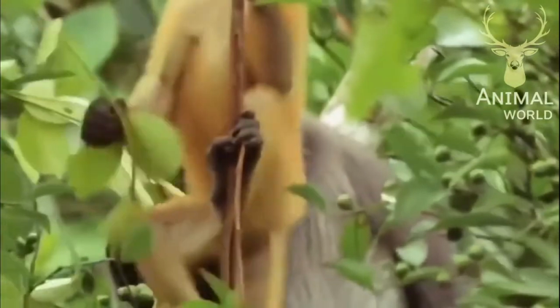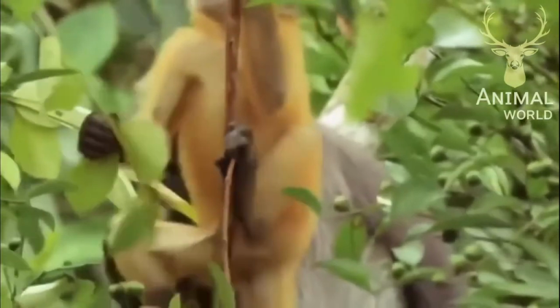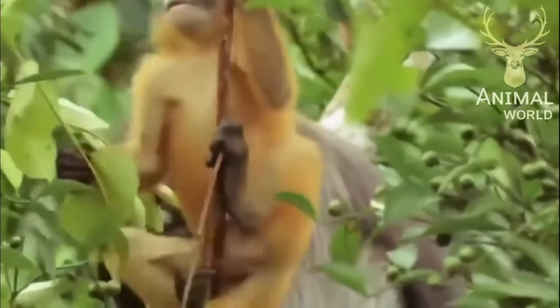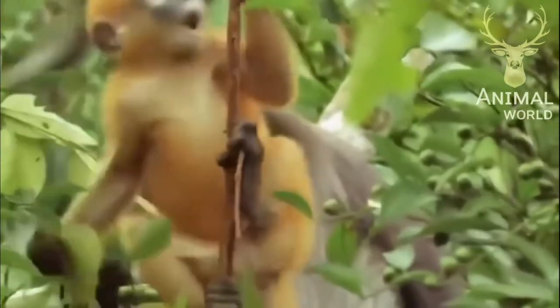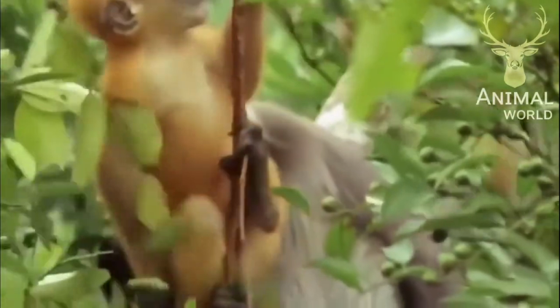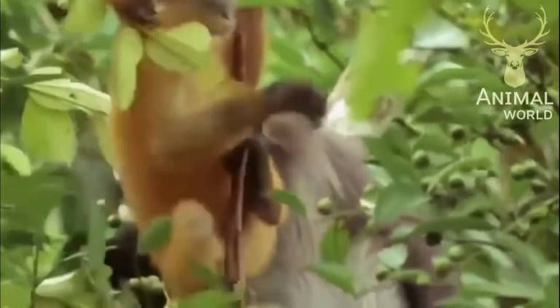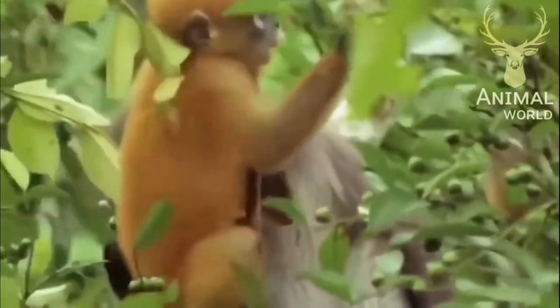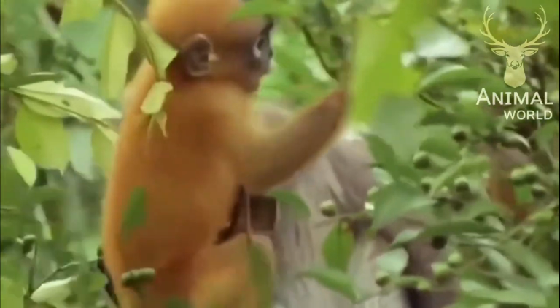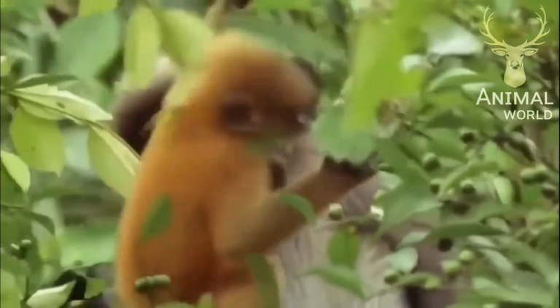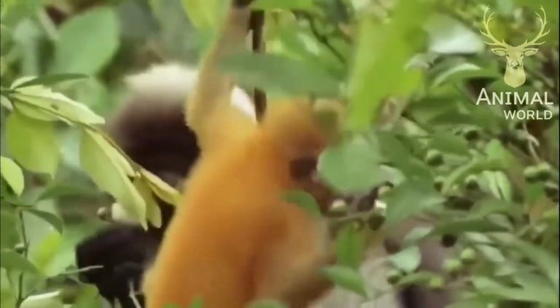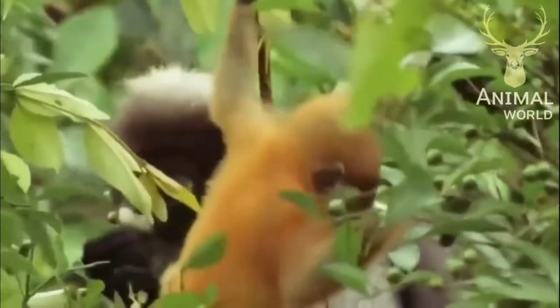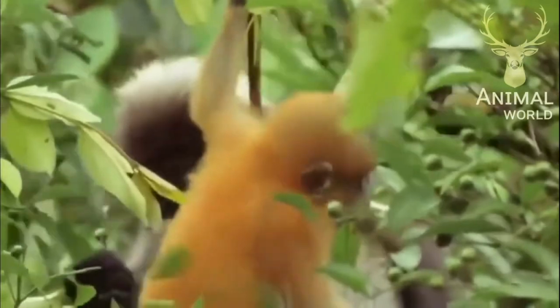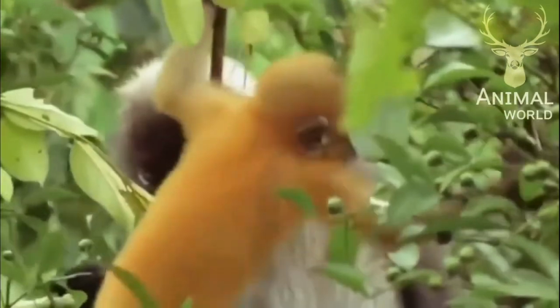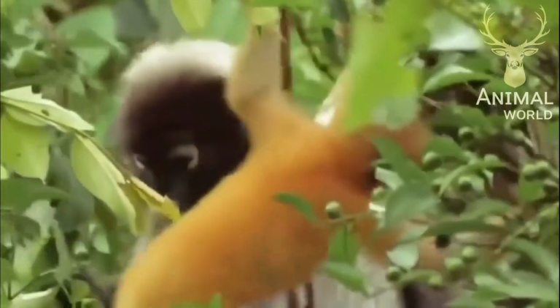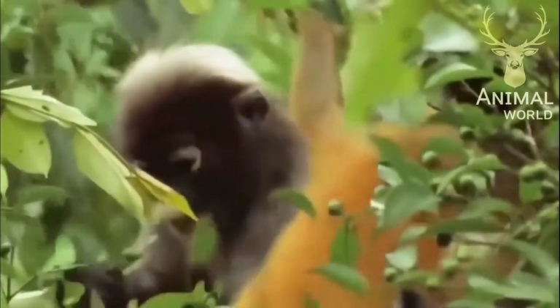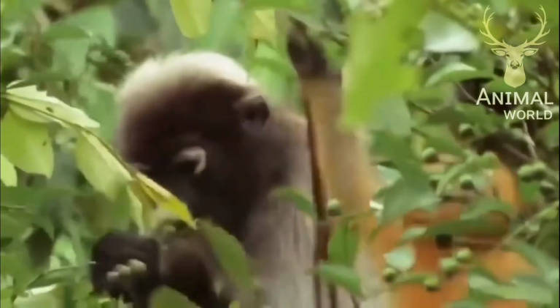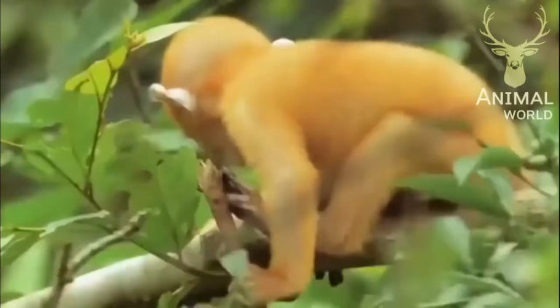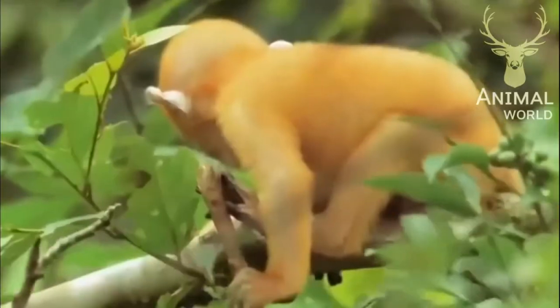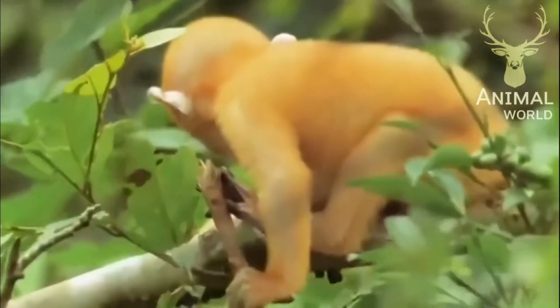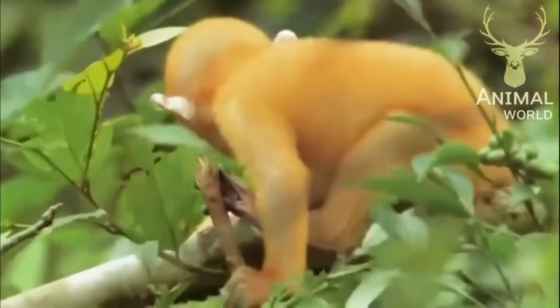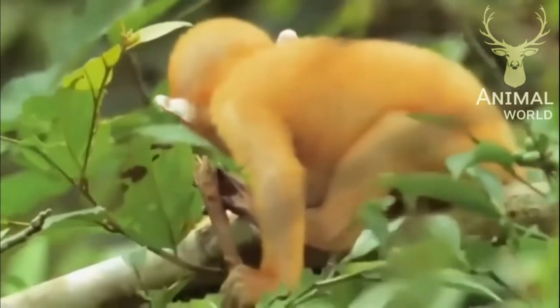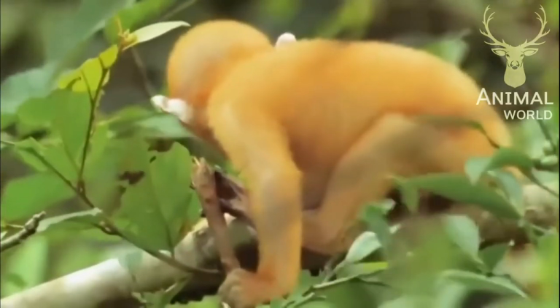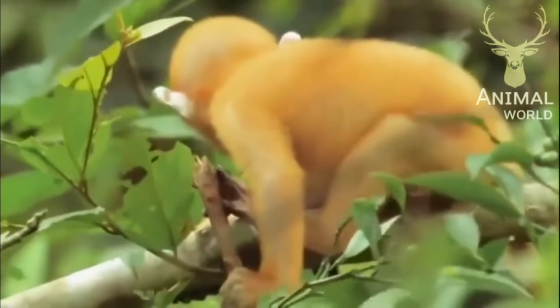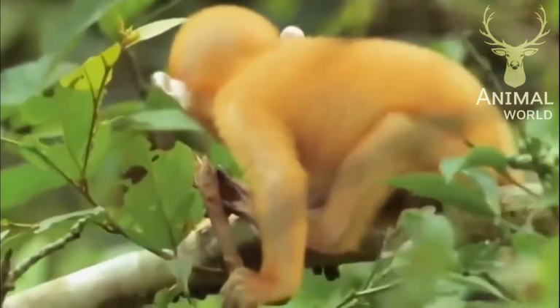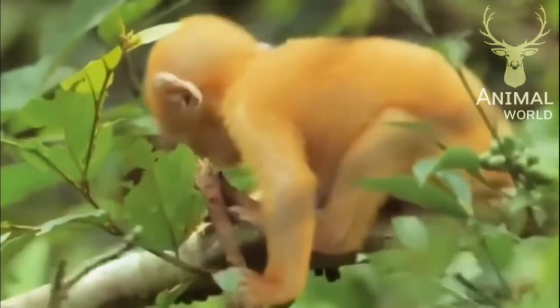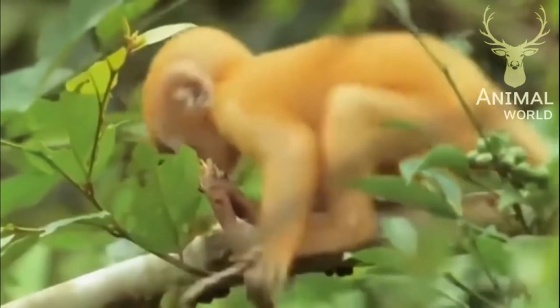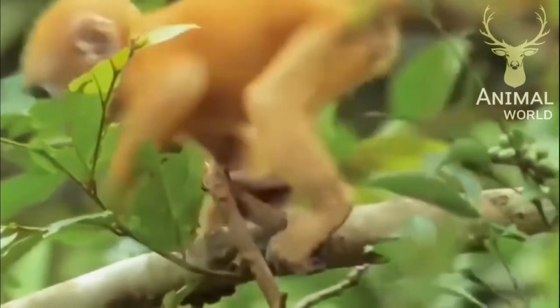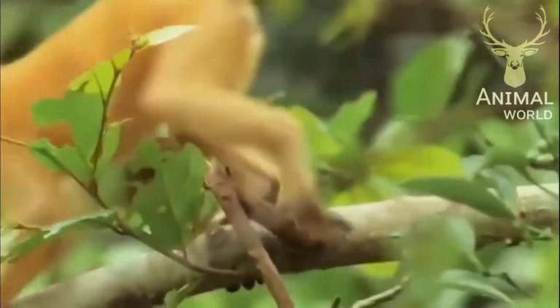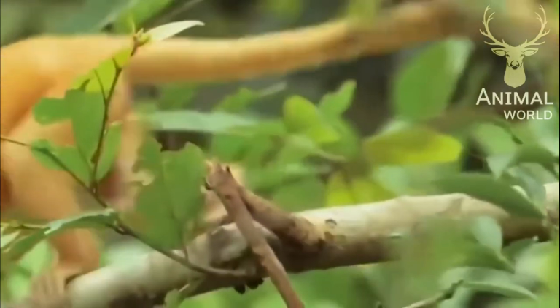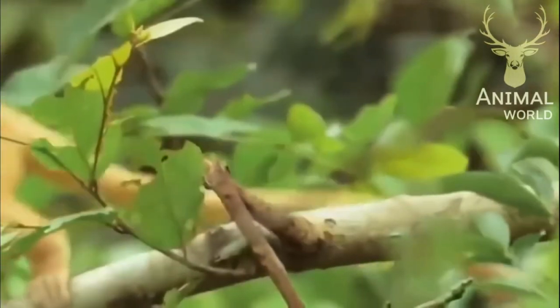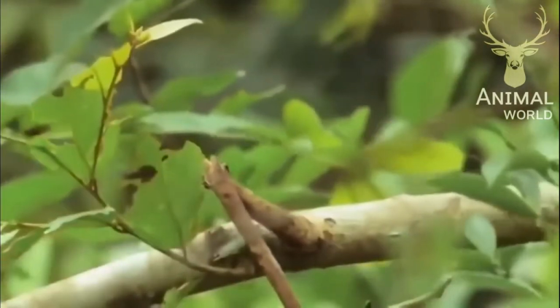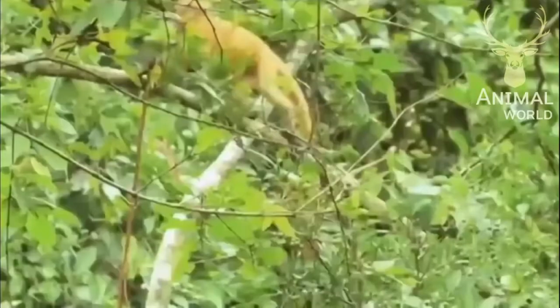The dusky langur. Newborns have bright yellow-orange fur, which will change to grey when they are three months old.